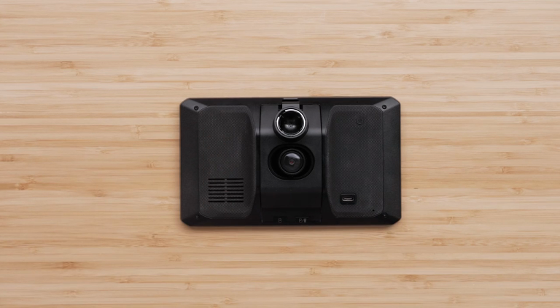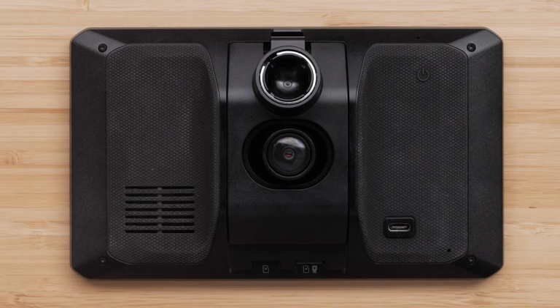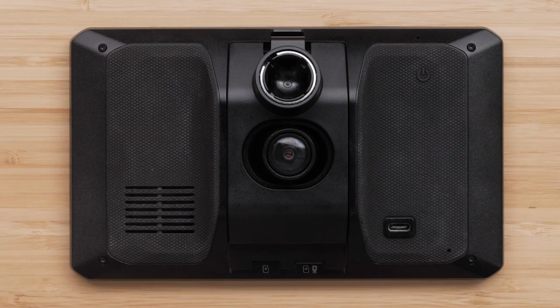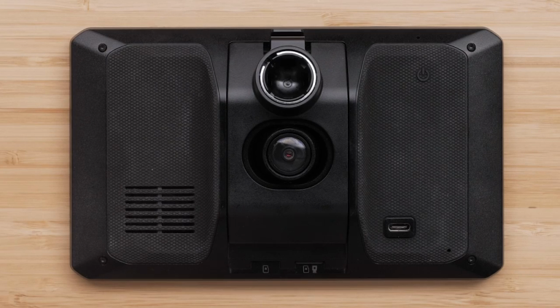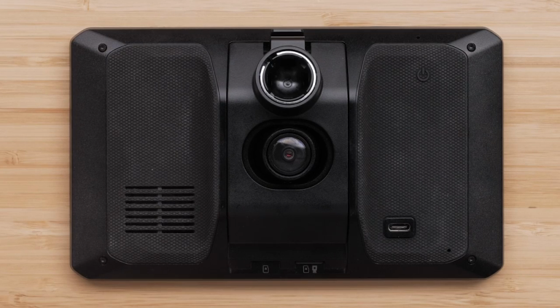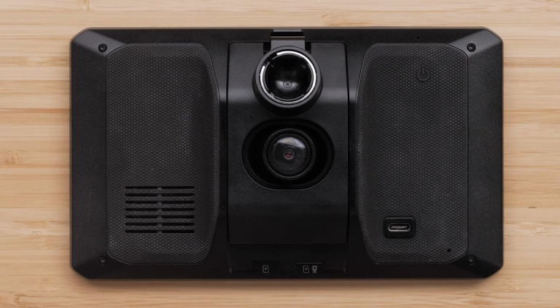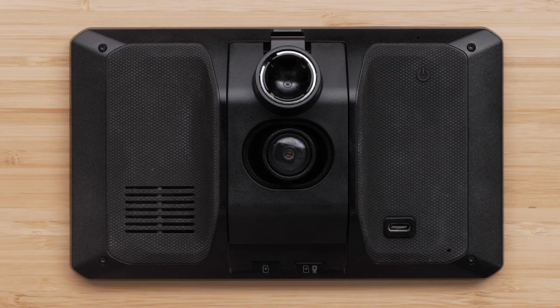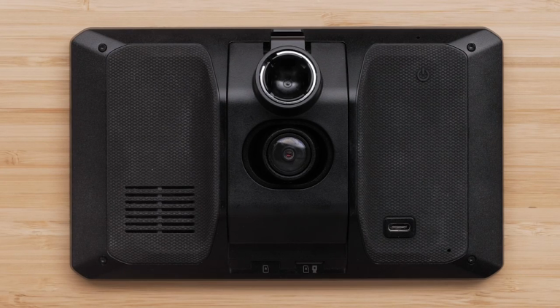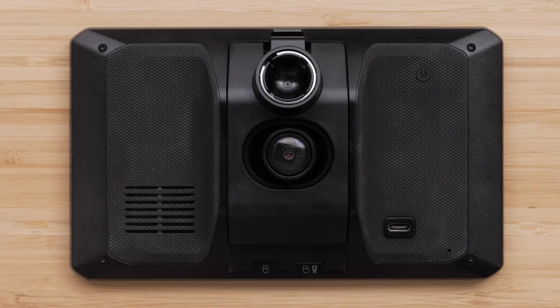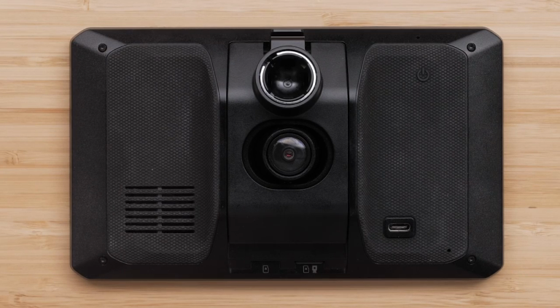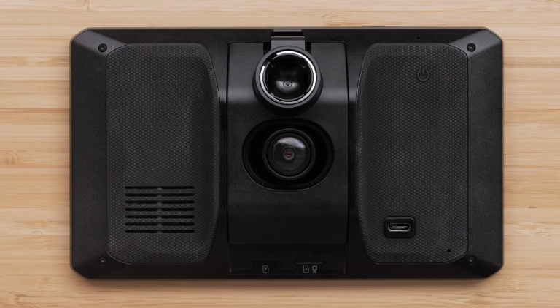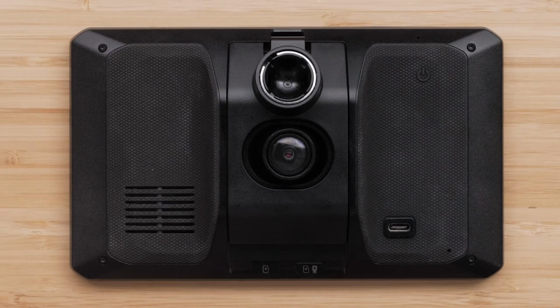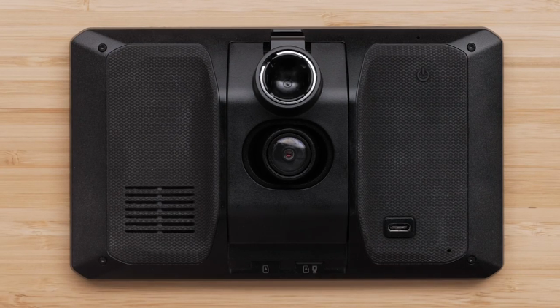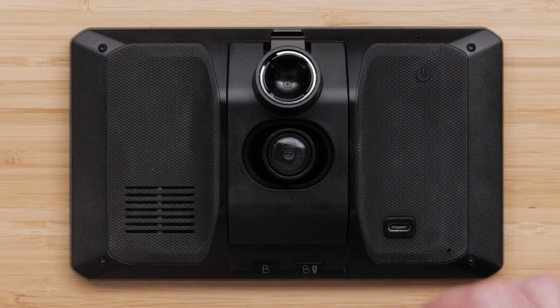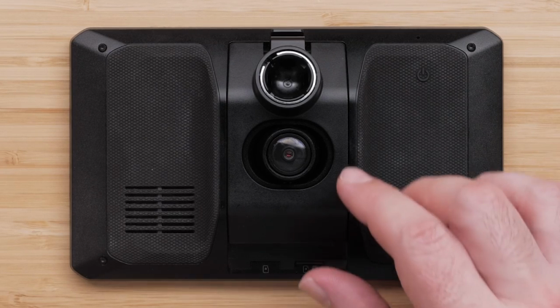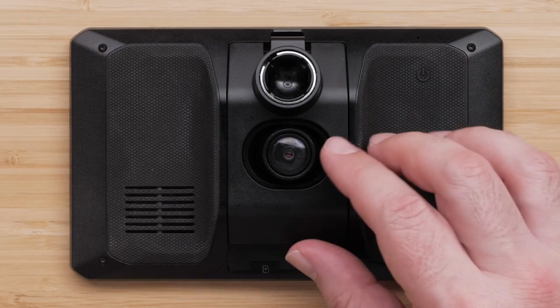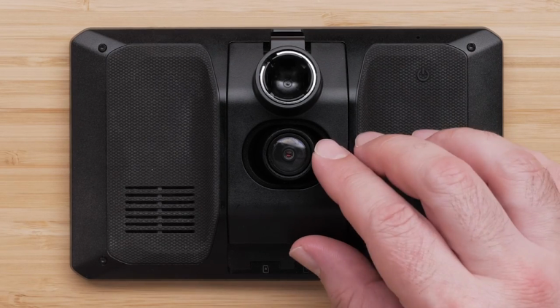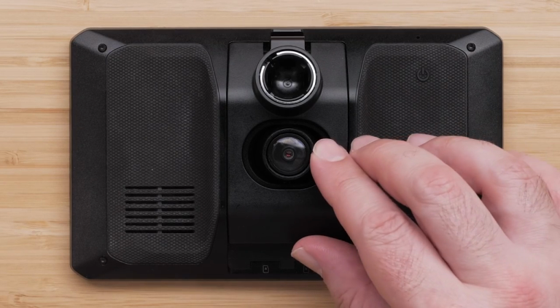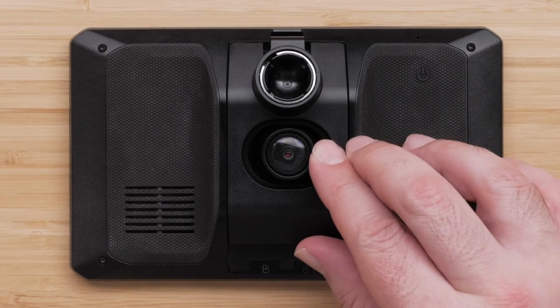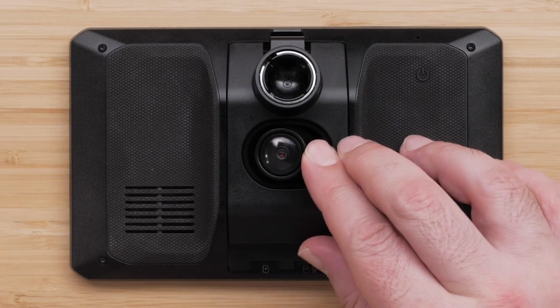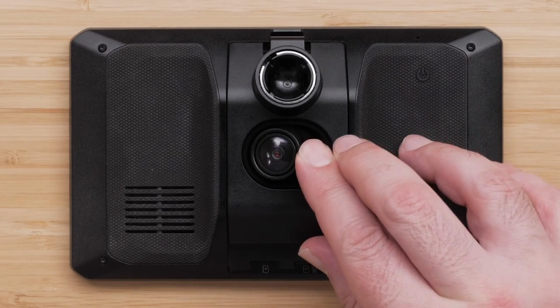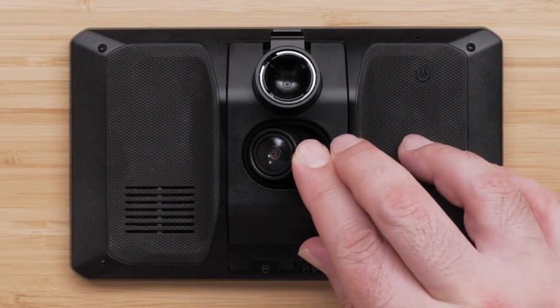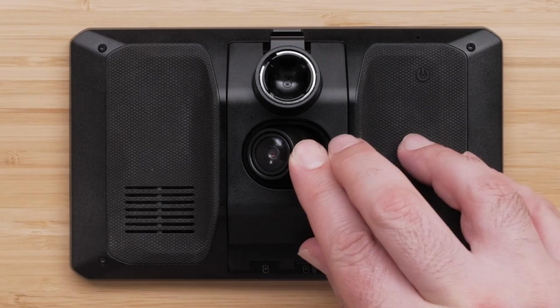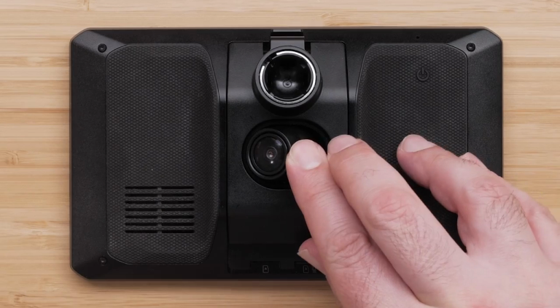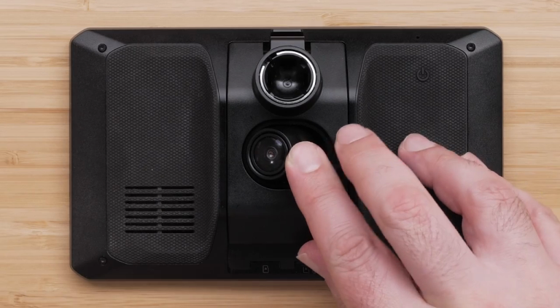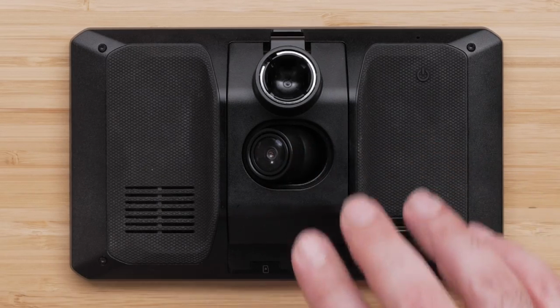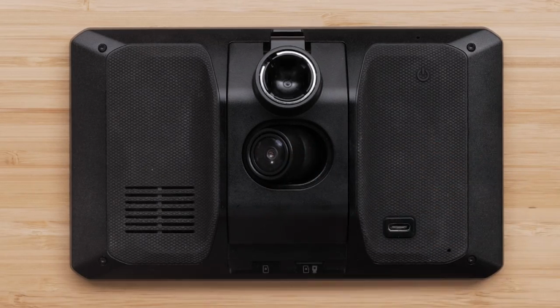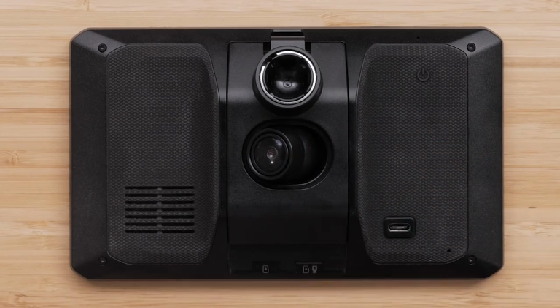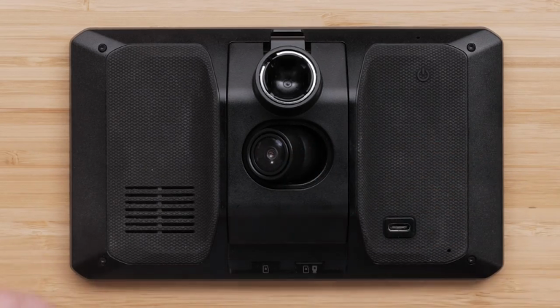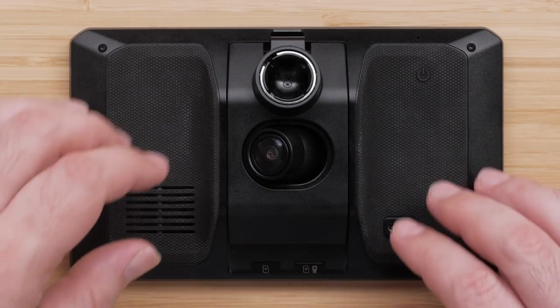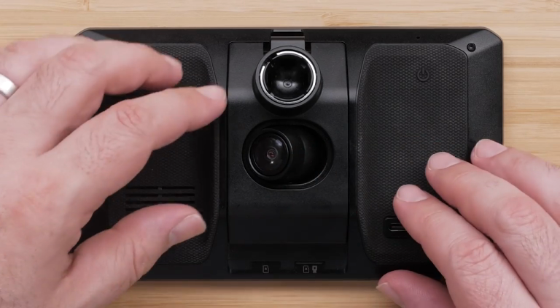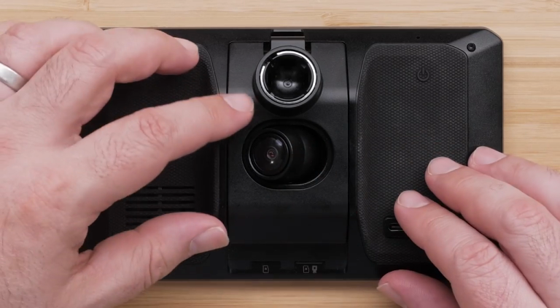The camera can be moved horizontally to provide an optimal viewing angle while mounted.